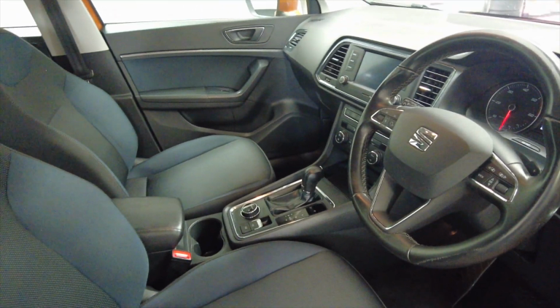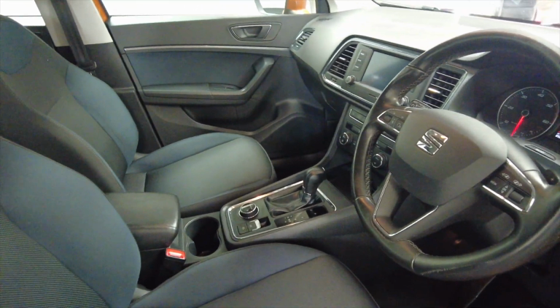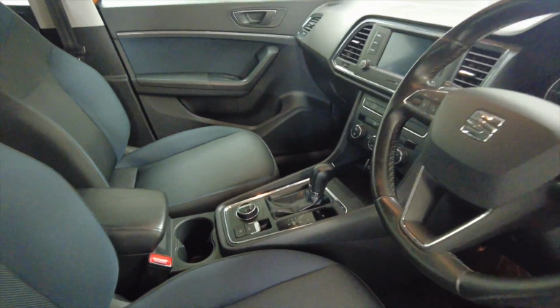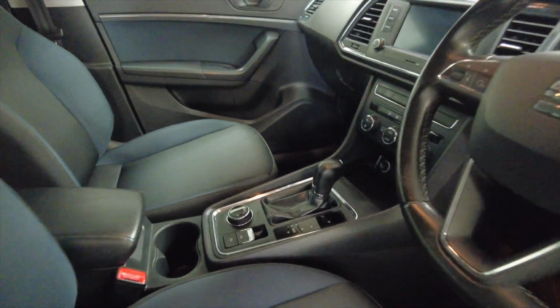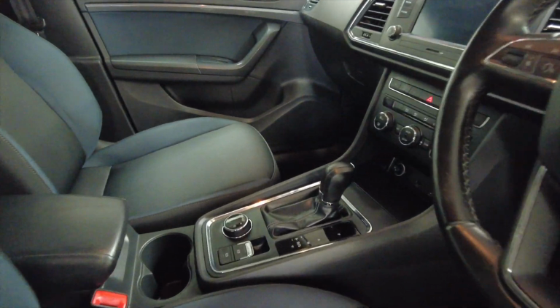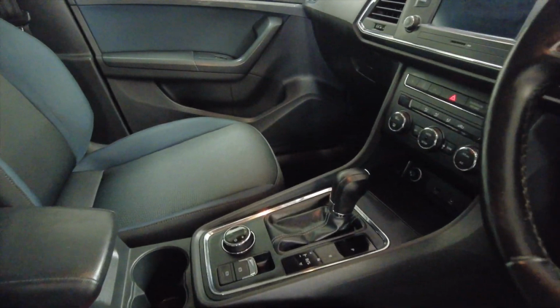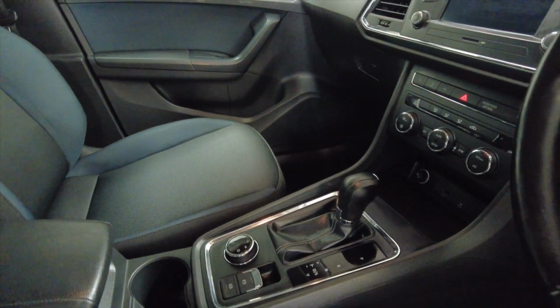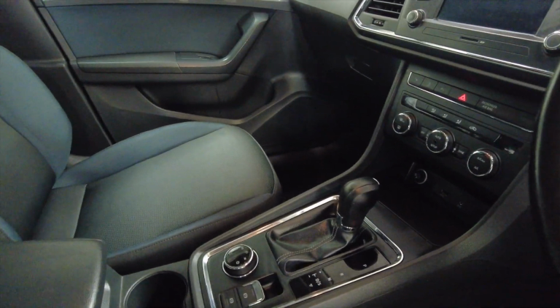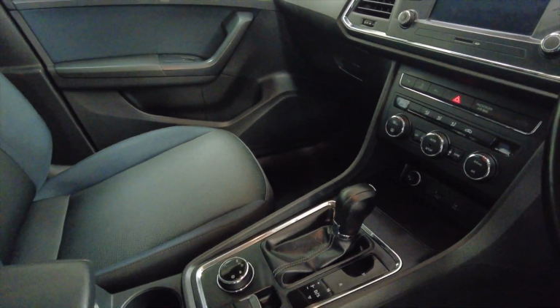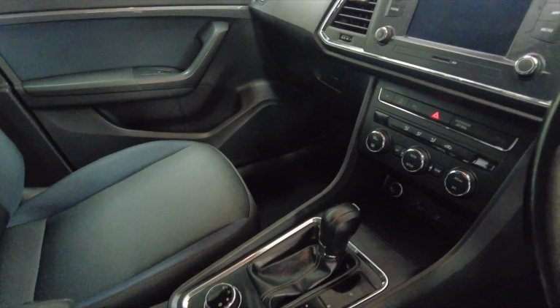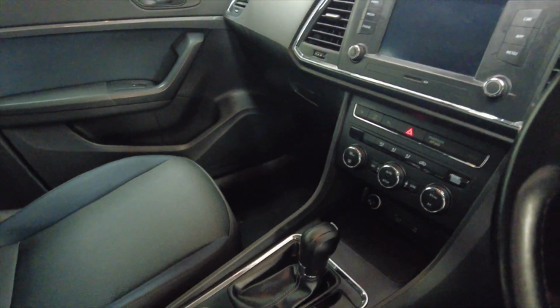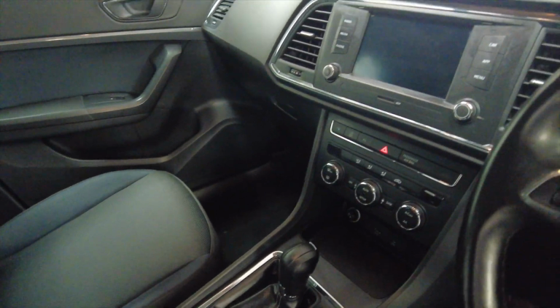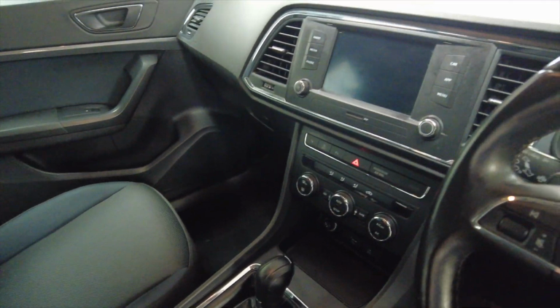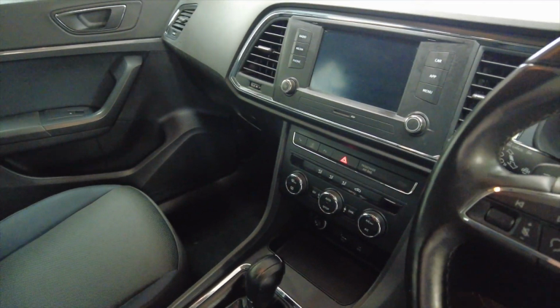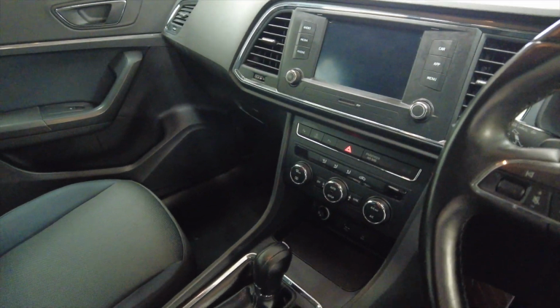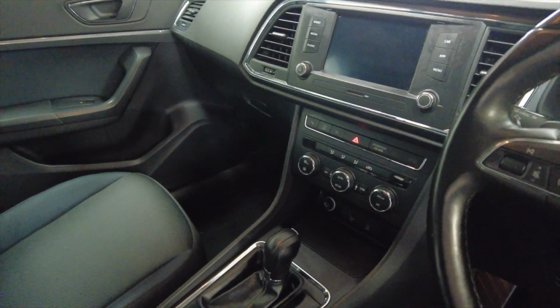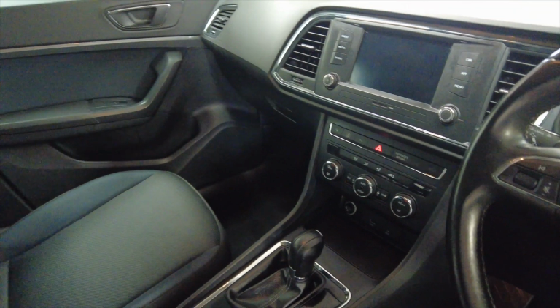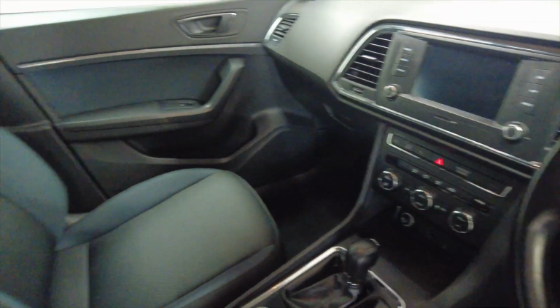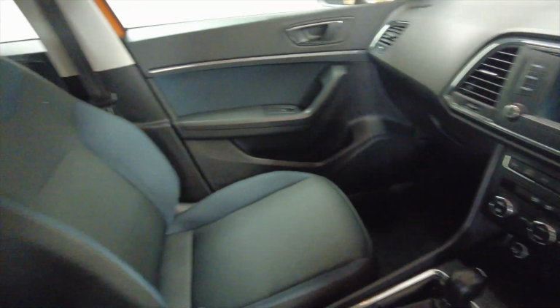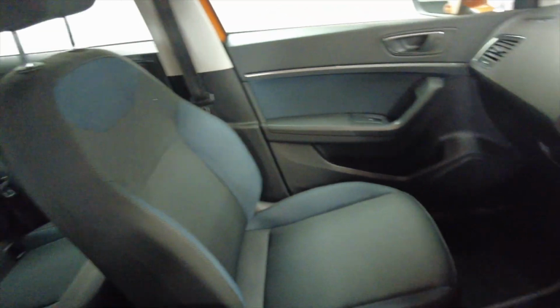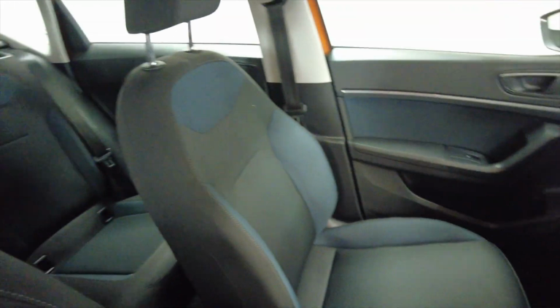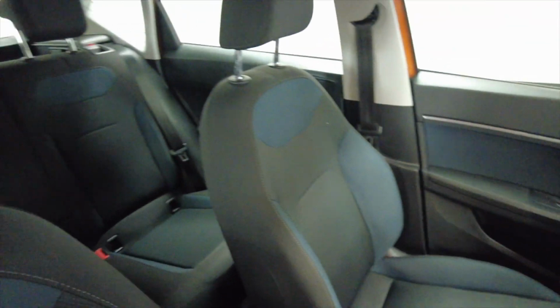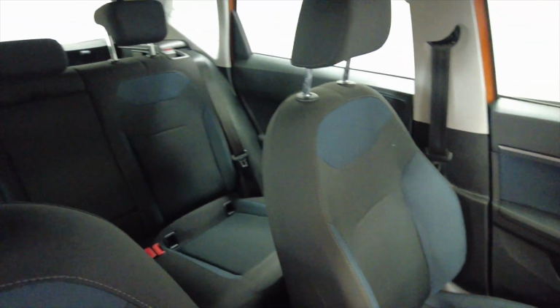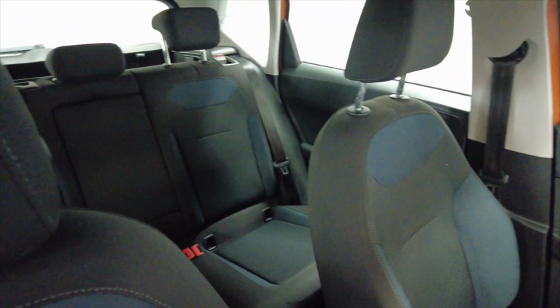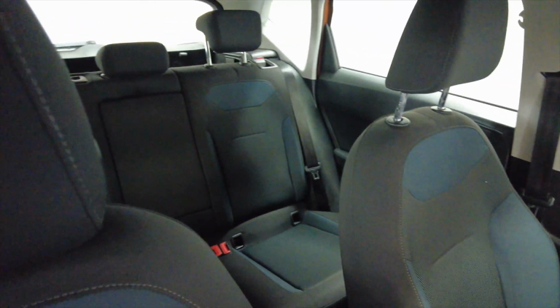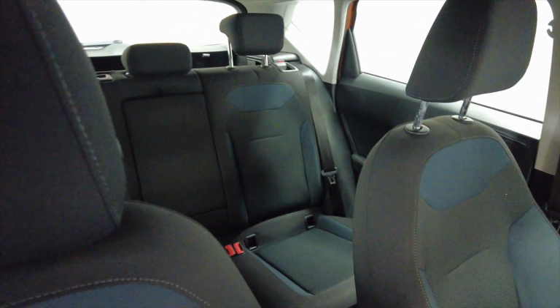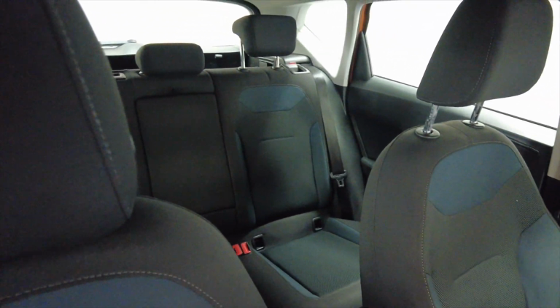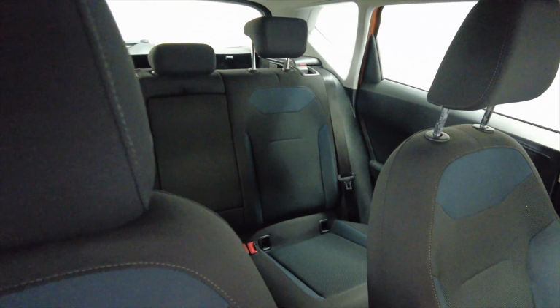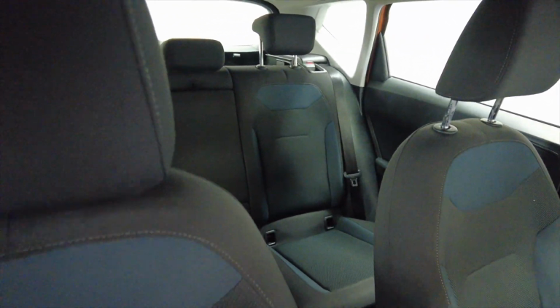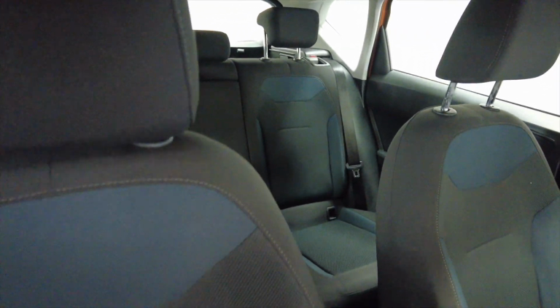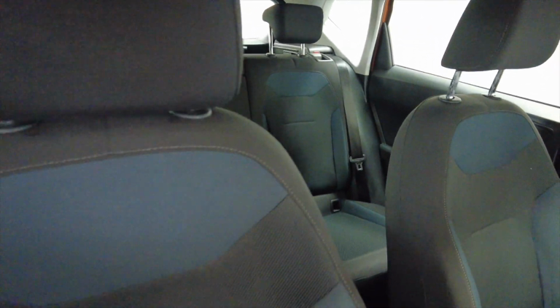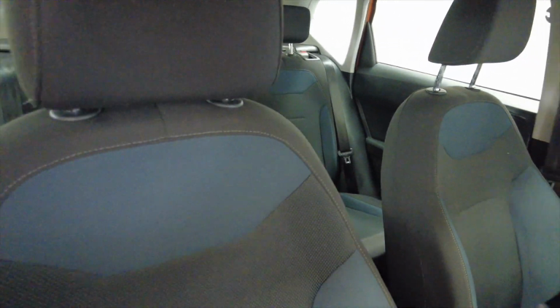Lots and lots of room — very, very spacious. Would be ideal for a family this one.